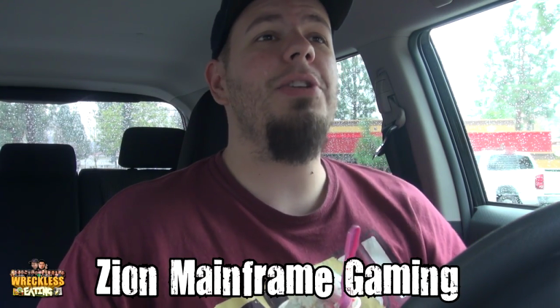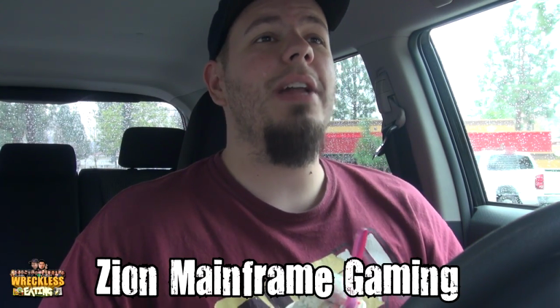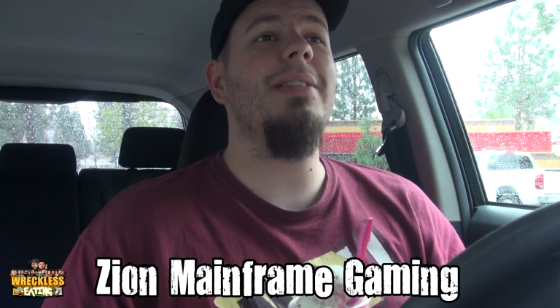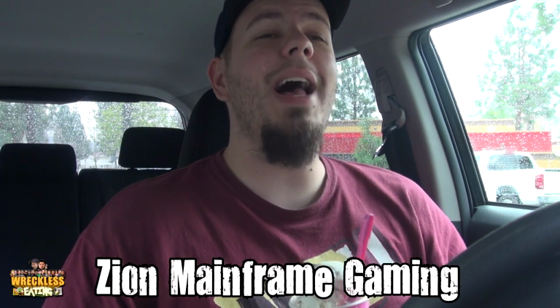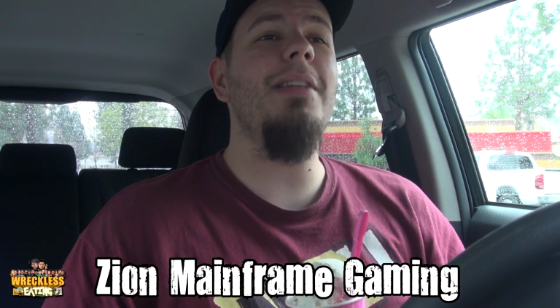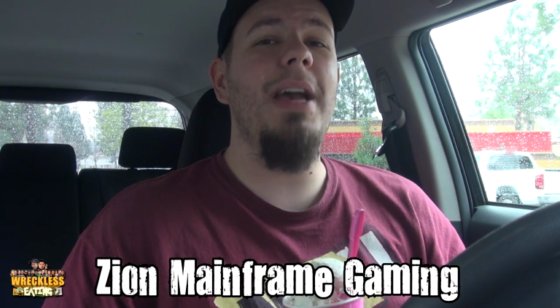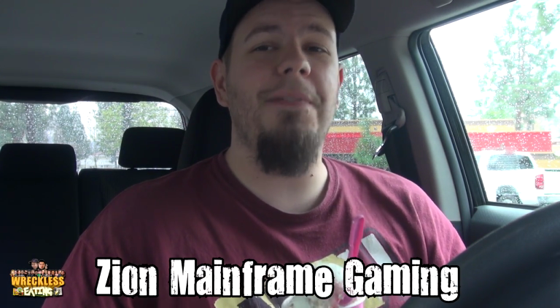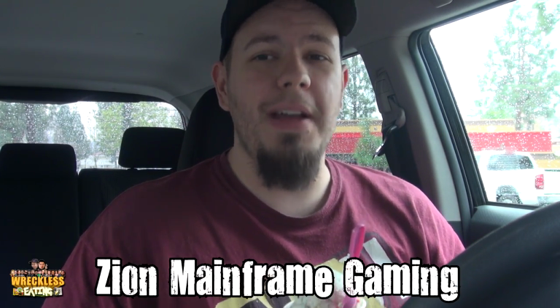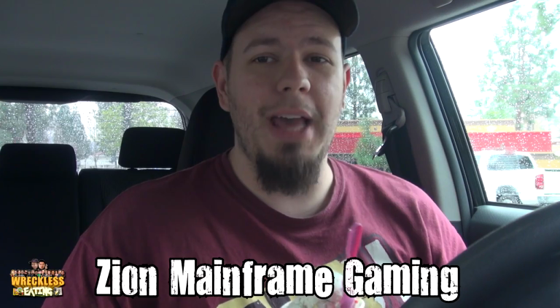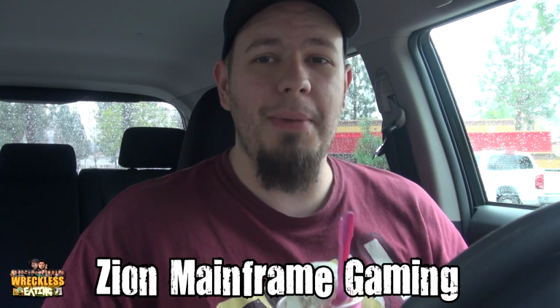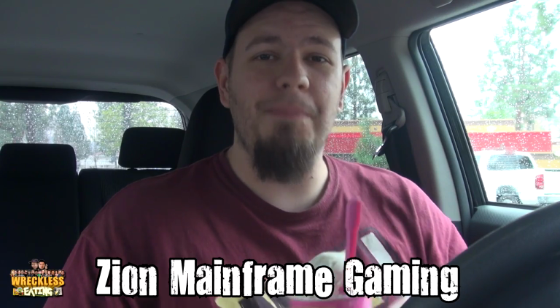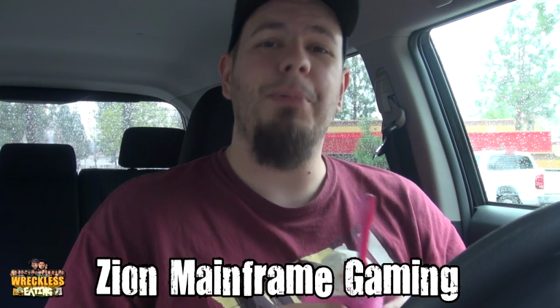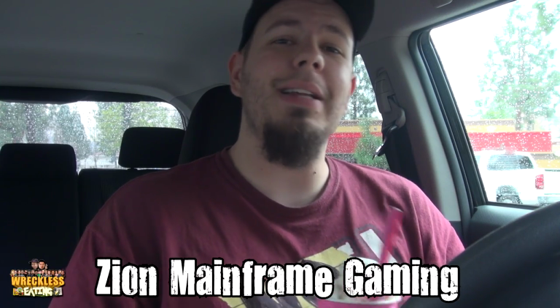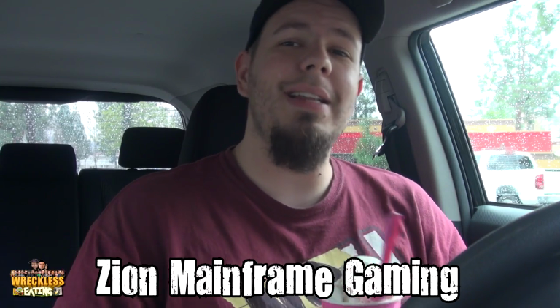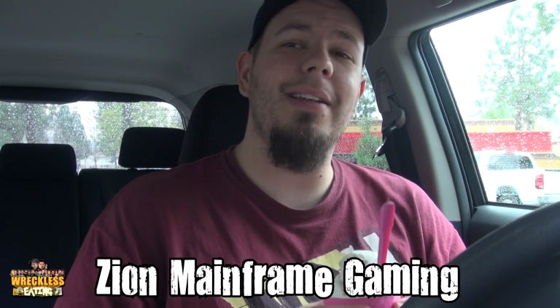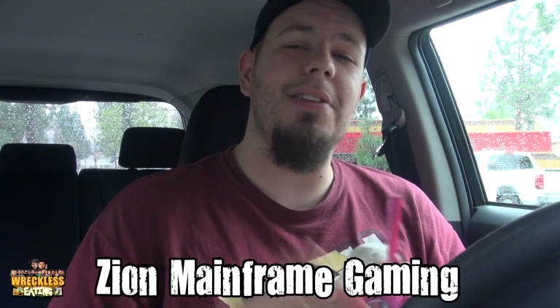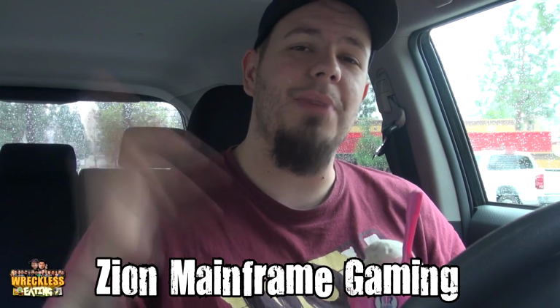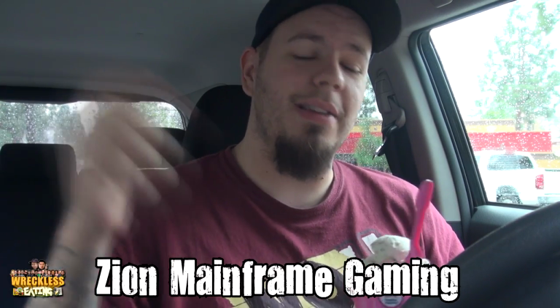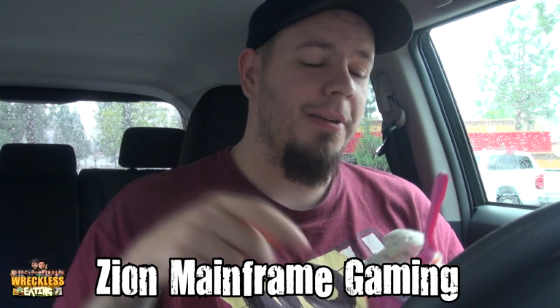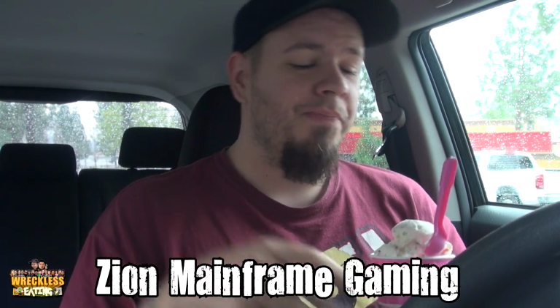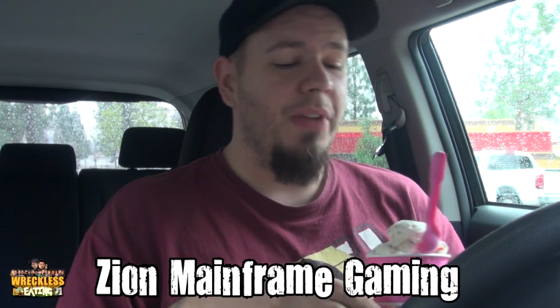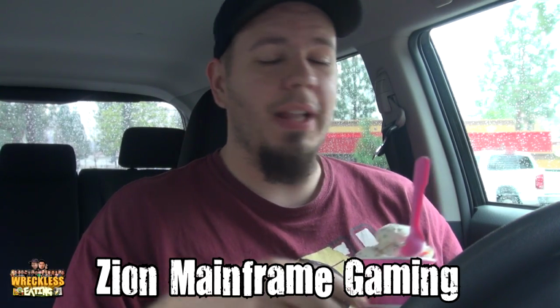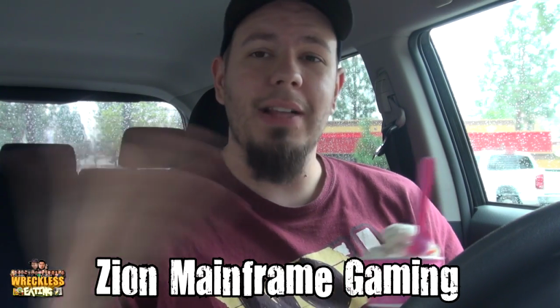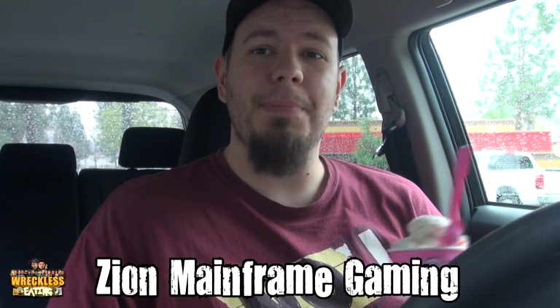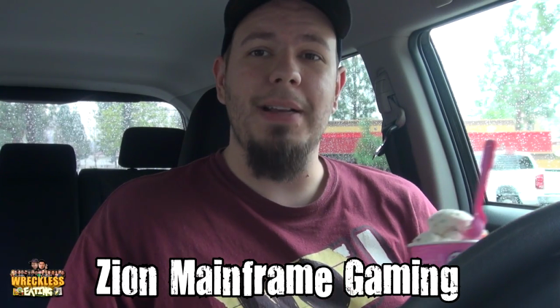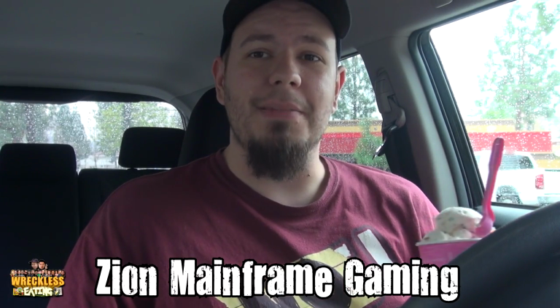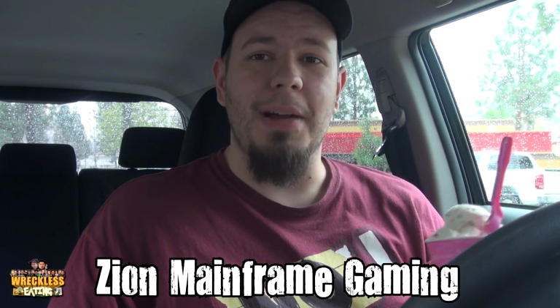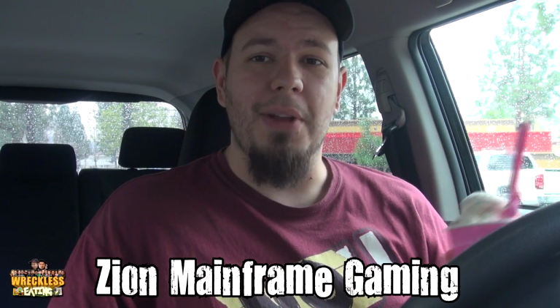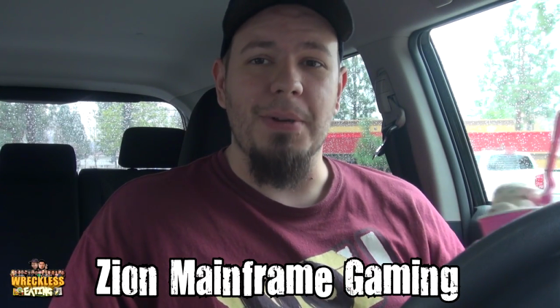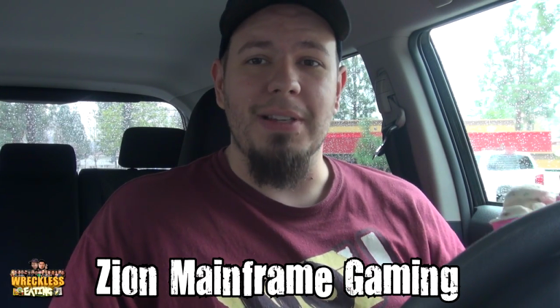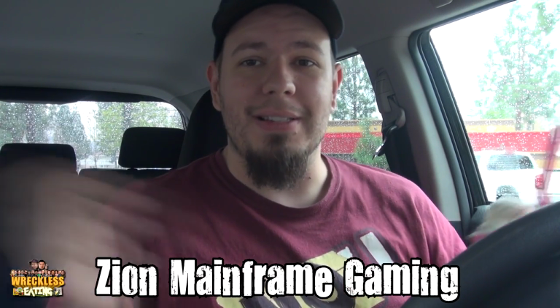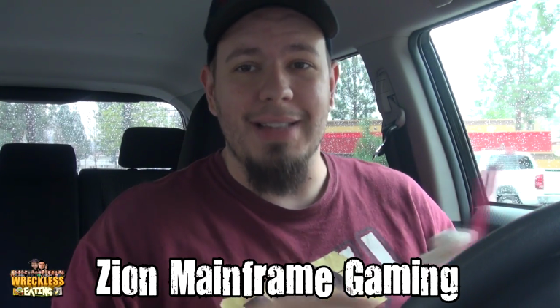Go ahead and check out our gaming channel, Zion Mainframe Gaming, by clicking the annotation right there. If you like let's plays combined with our personalities, that is the channel for you.